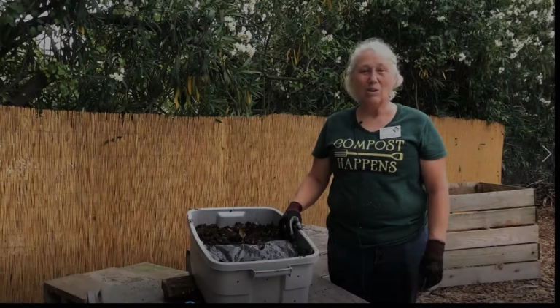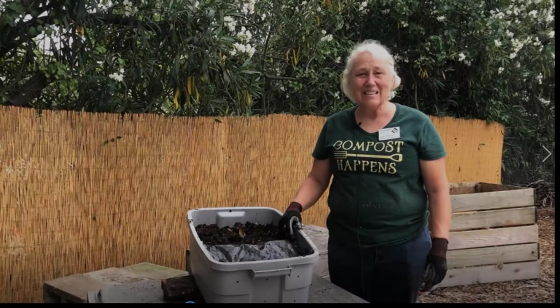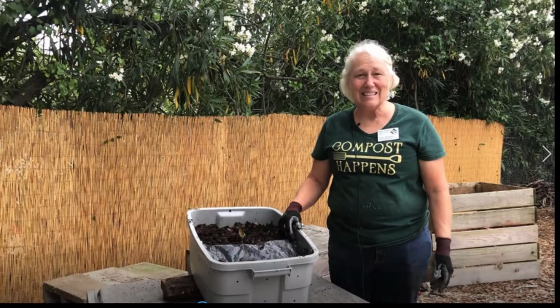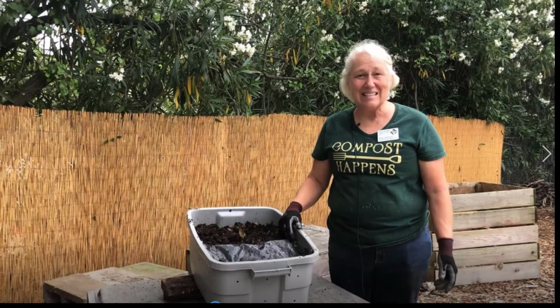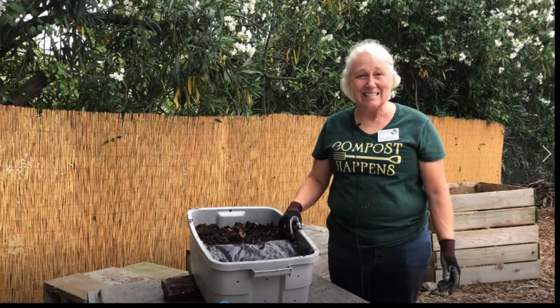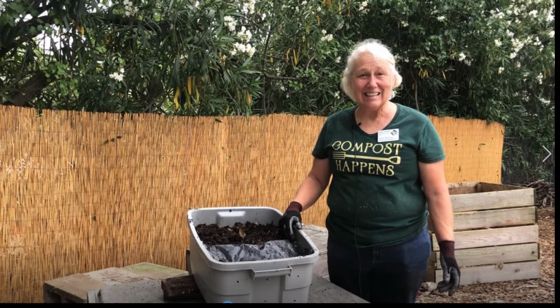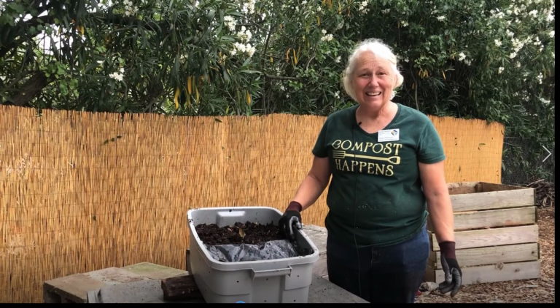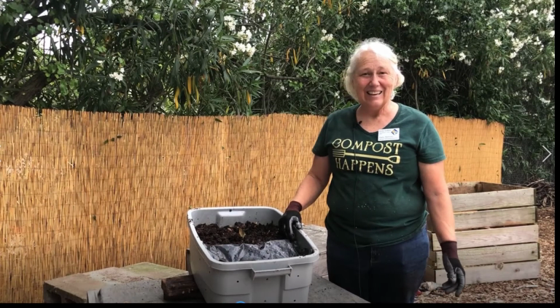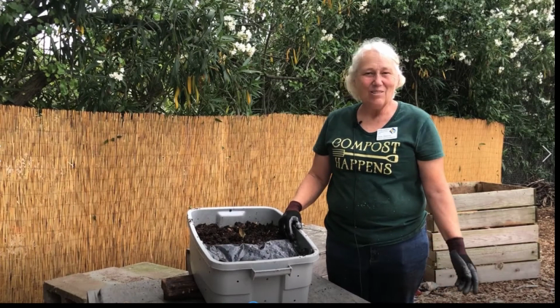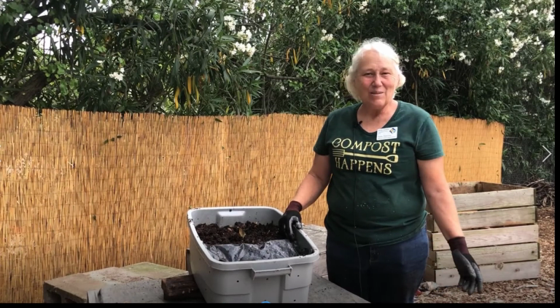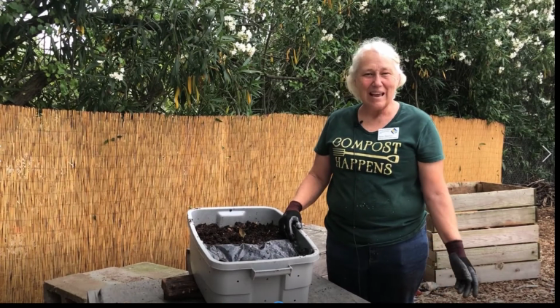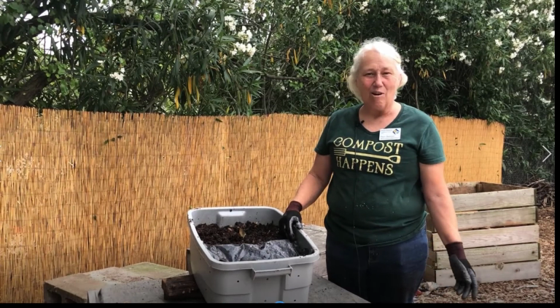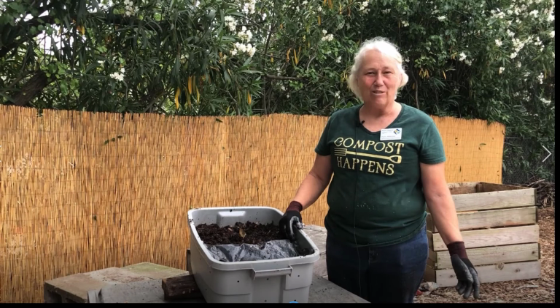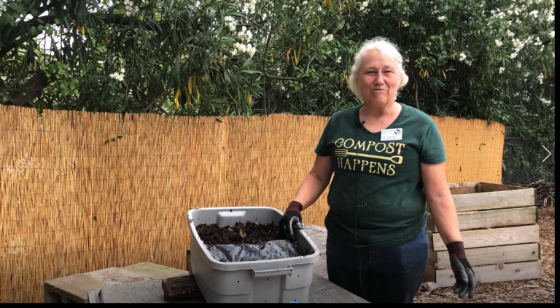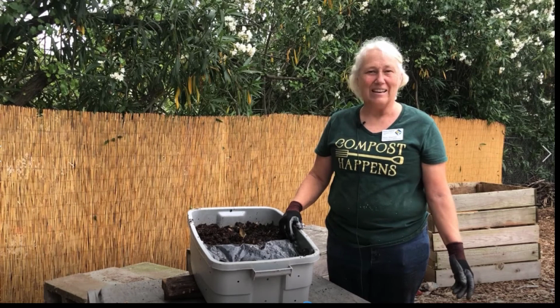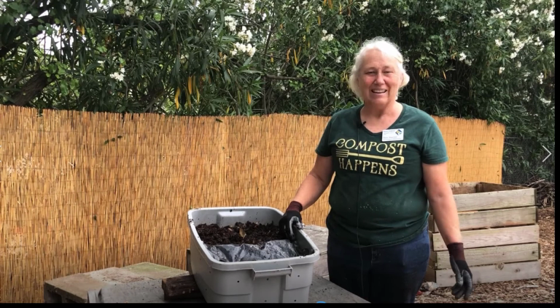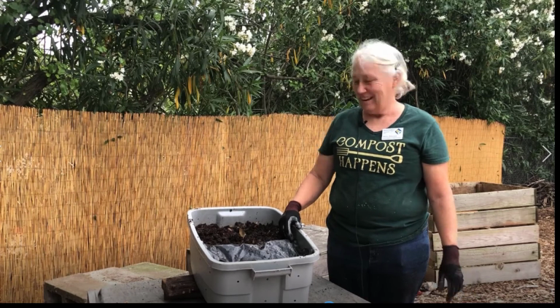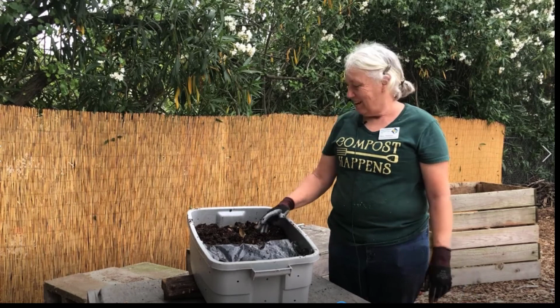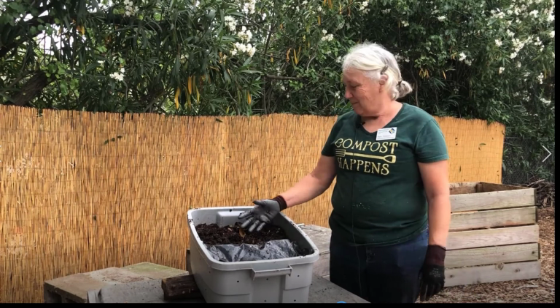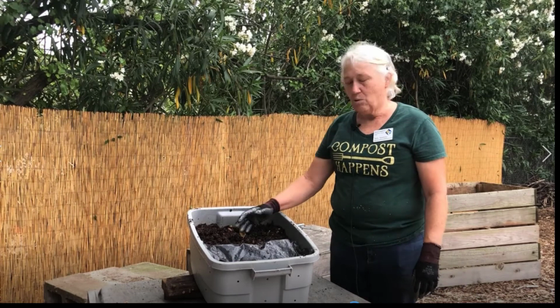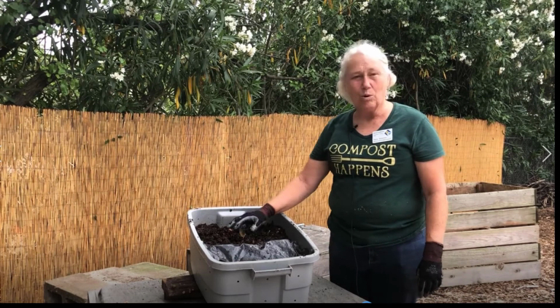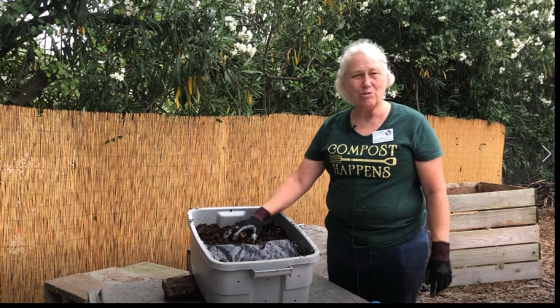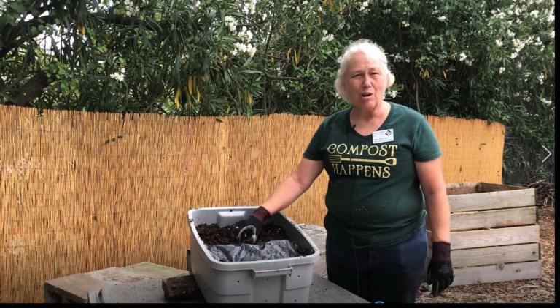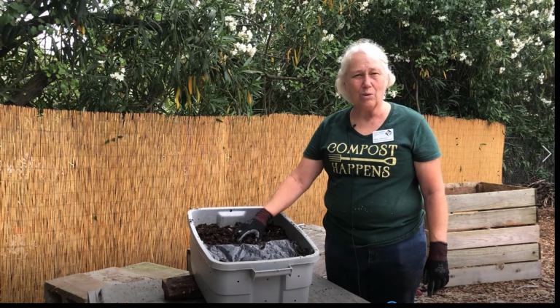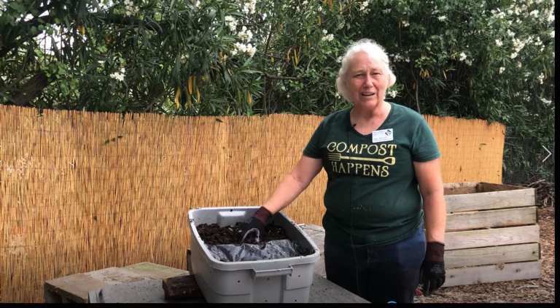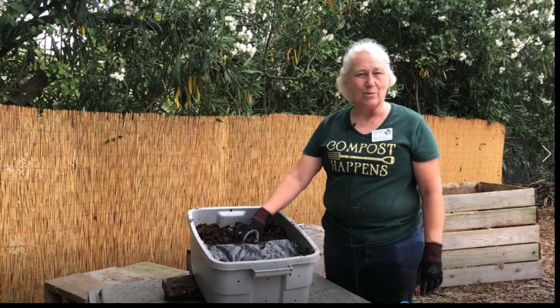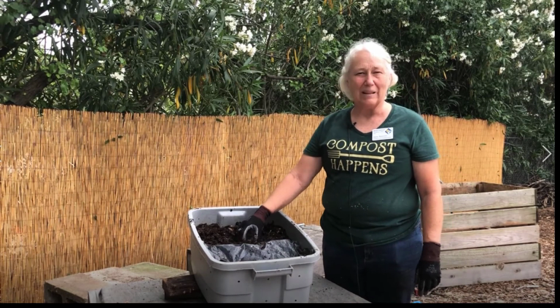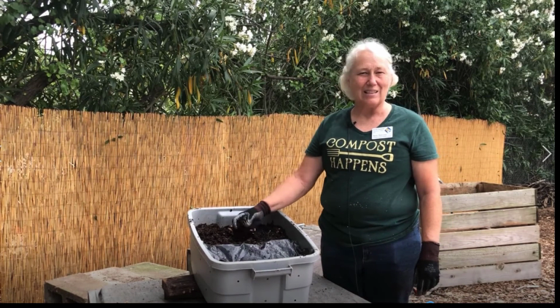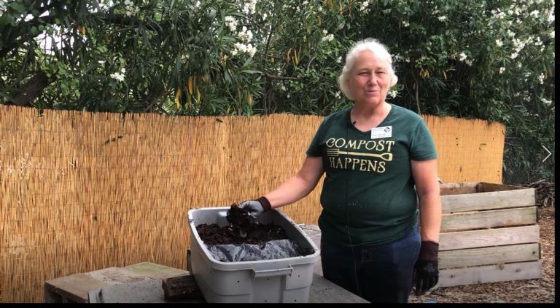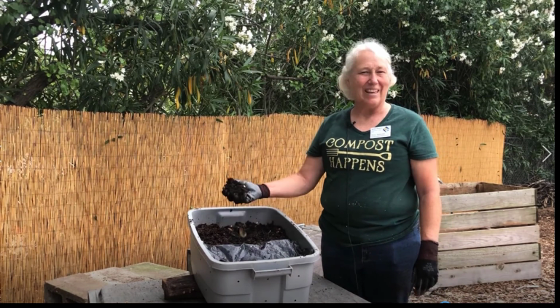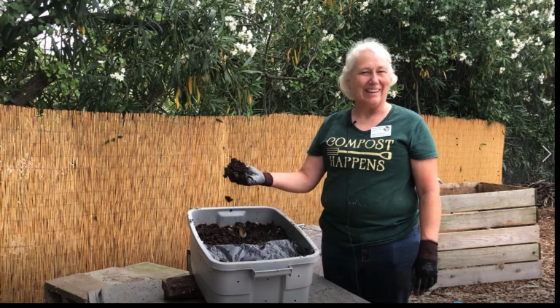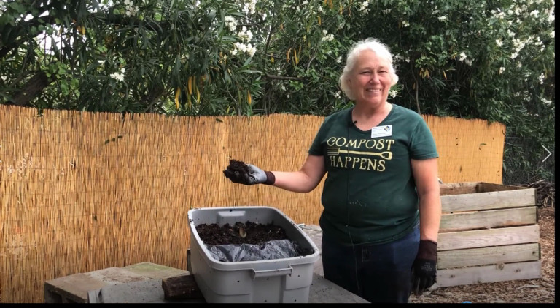Wasn't this easy? Don't let me have all the fun. The worms do all the work and your plants will thank you.